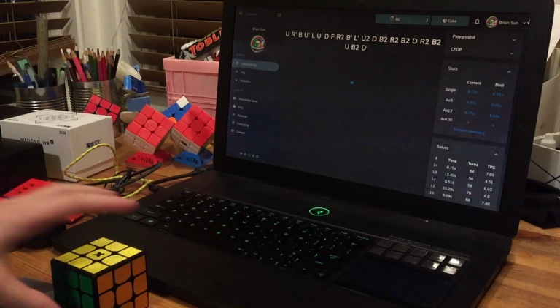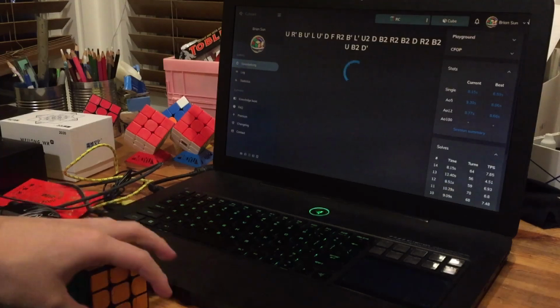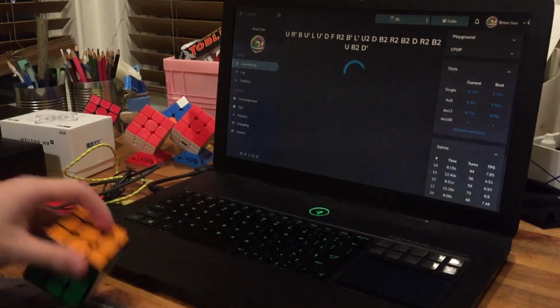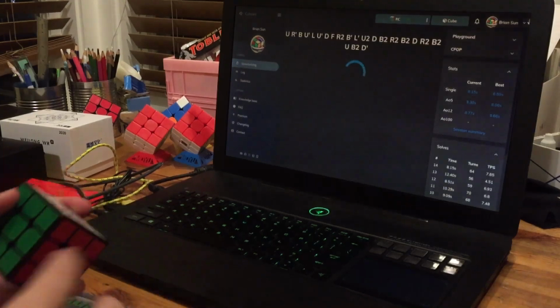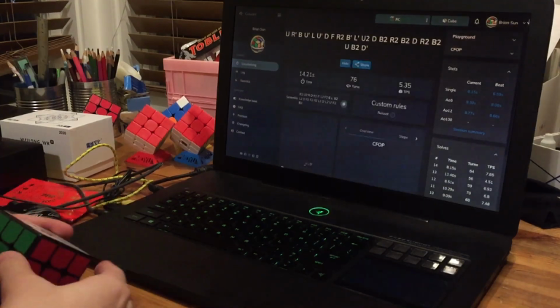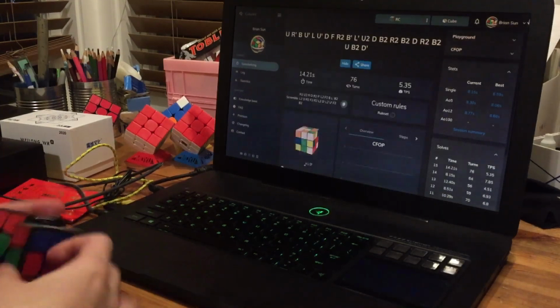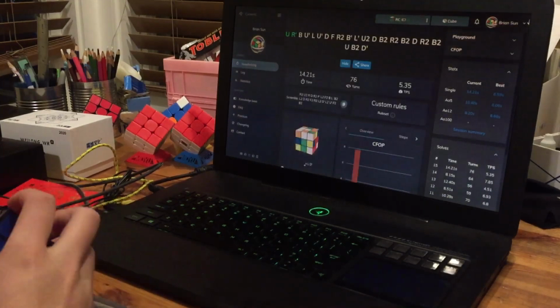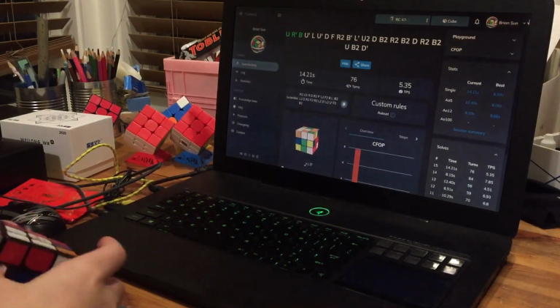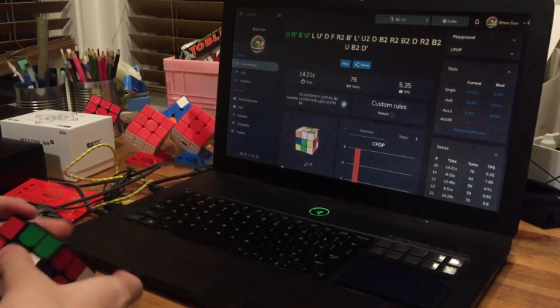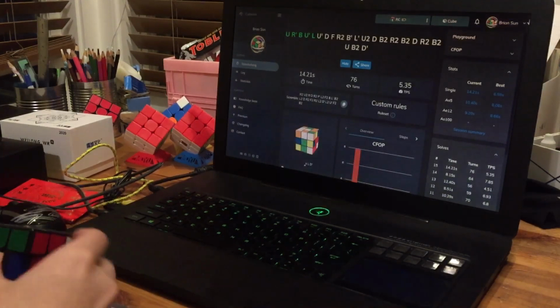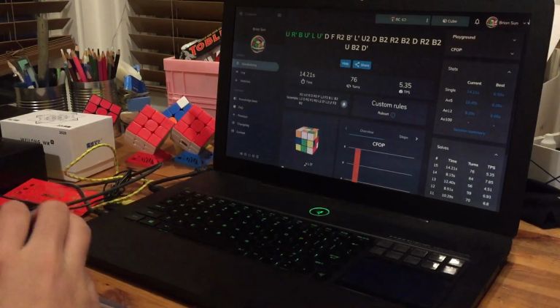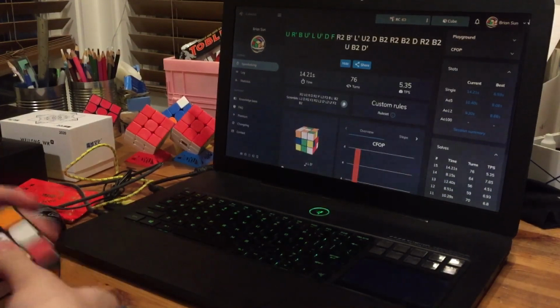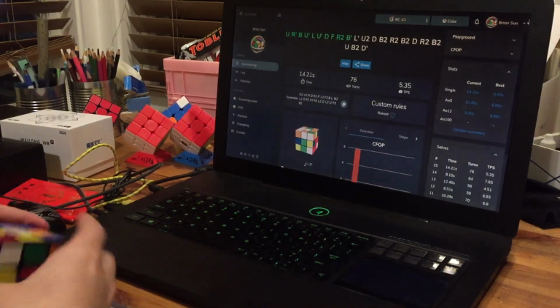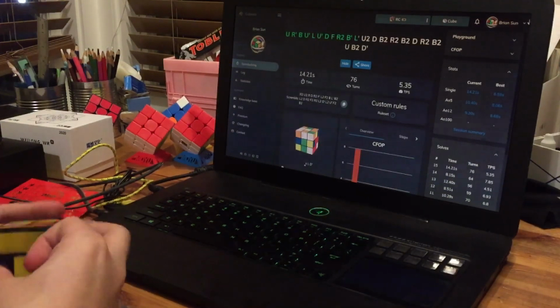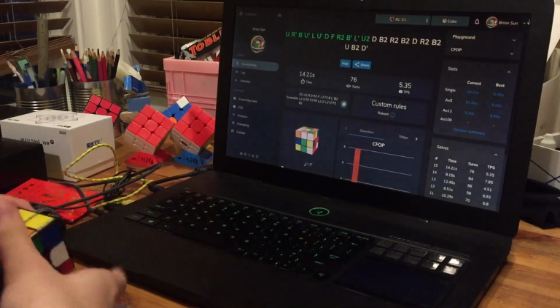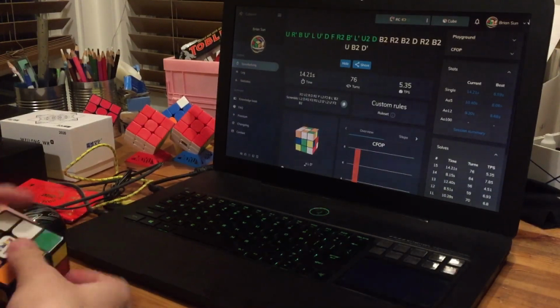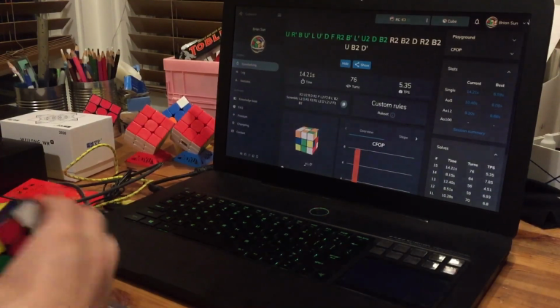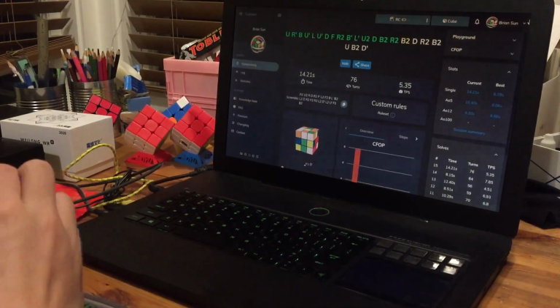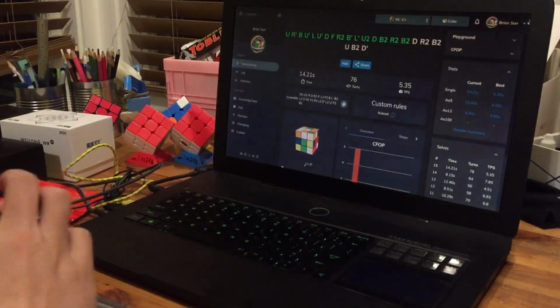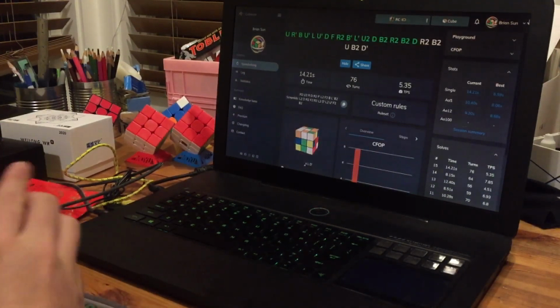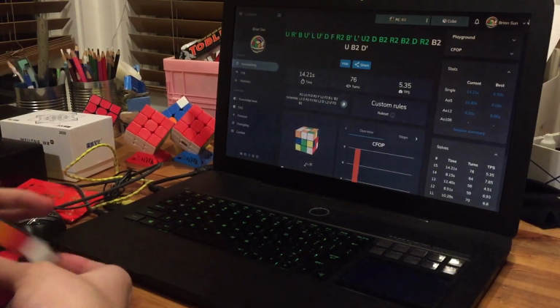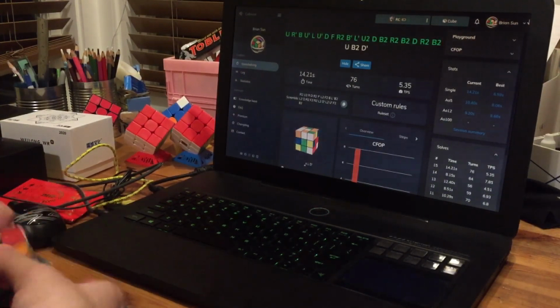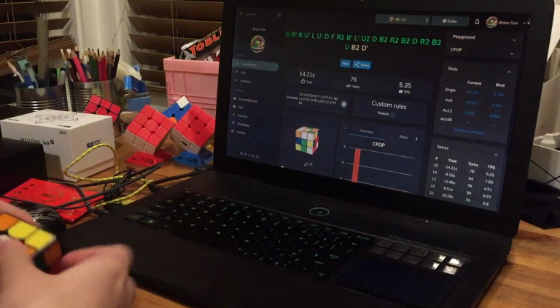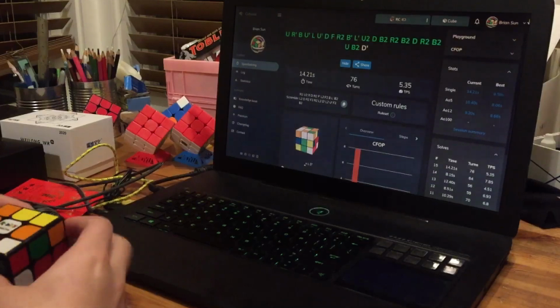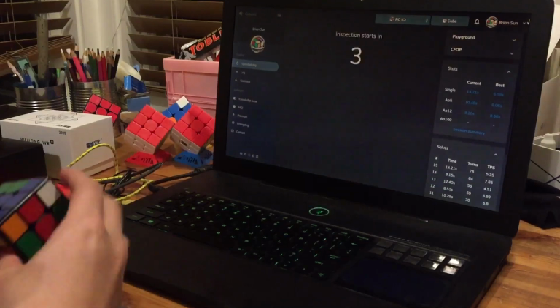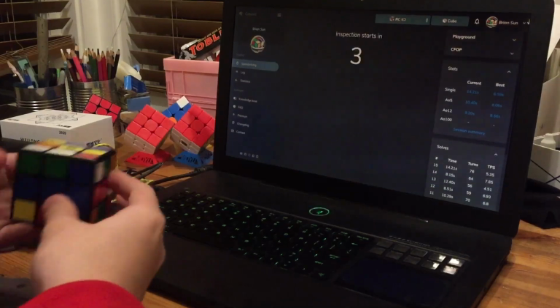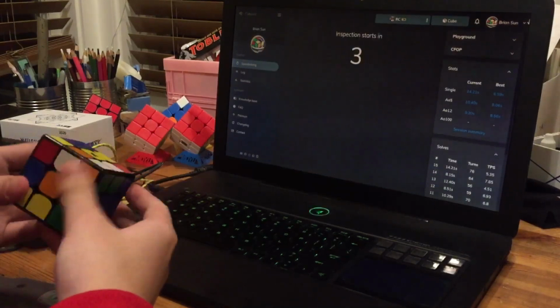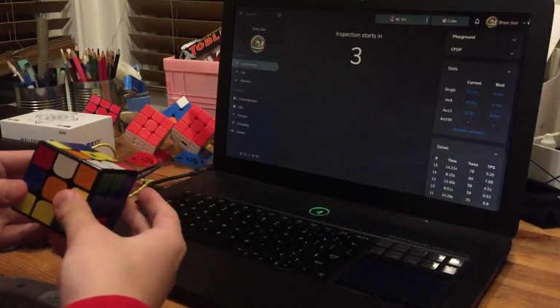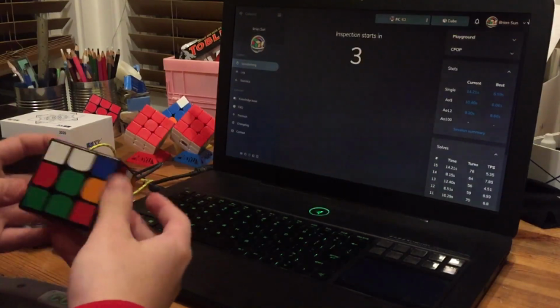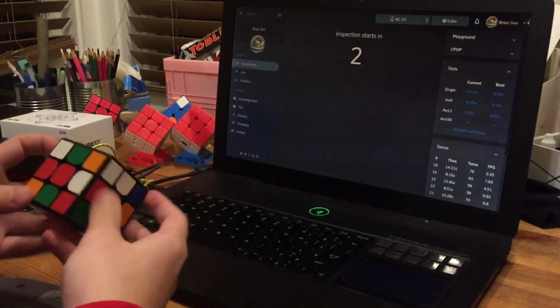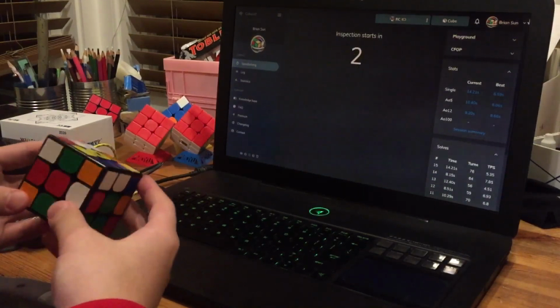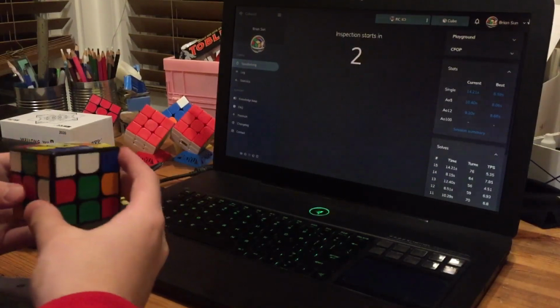What's up guys, today we'll be doing more solves on the Rubik's Connected using Cube AST.